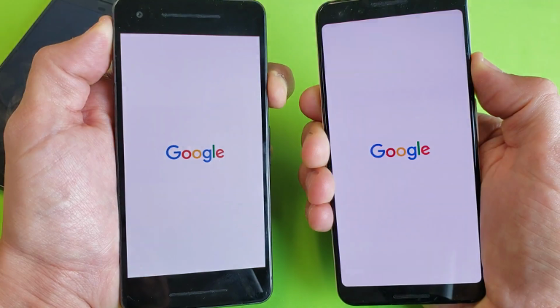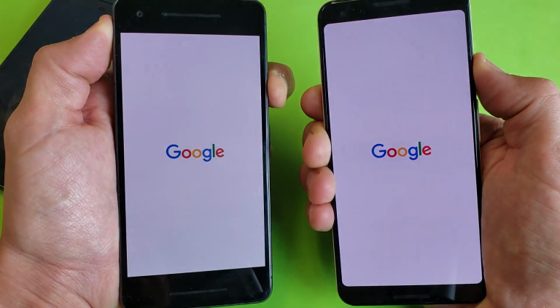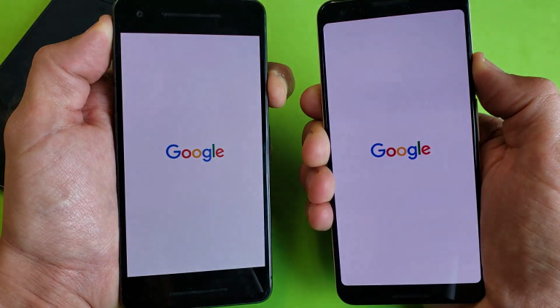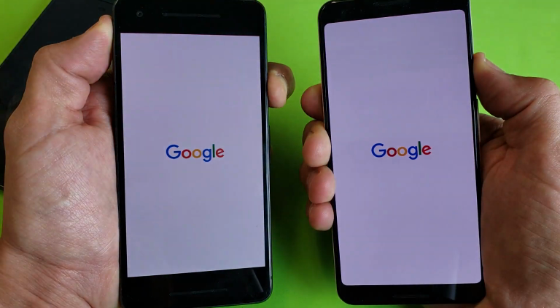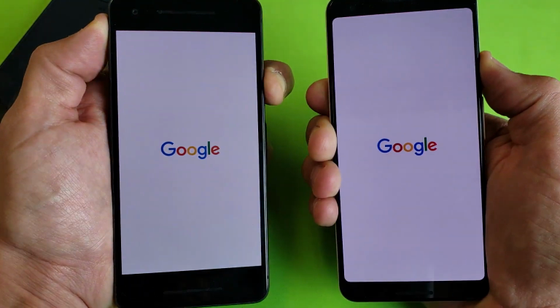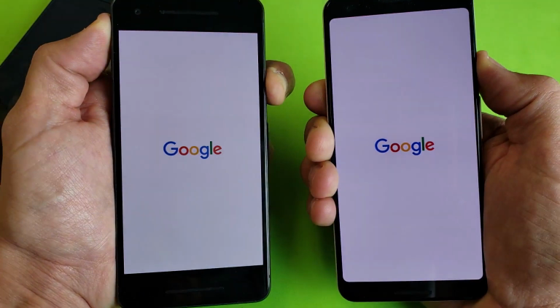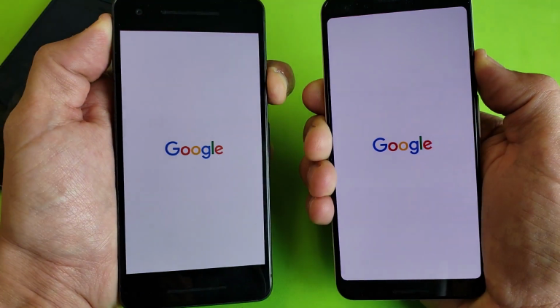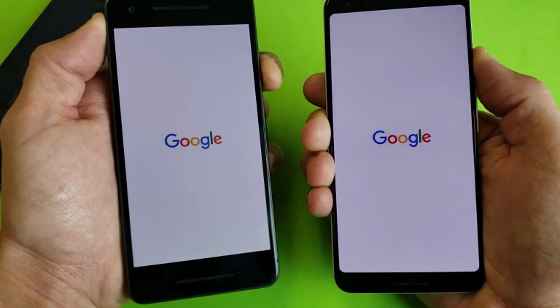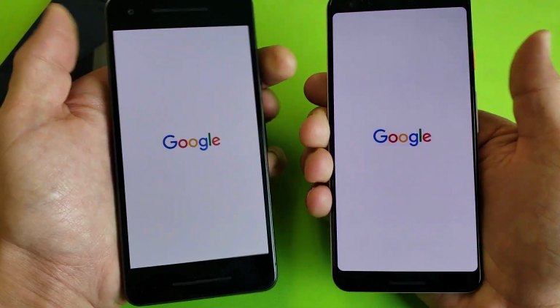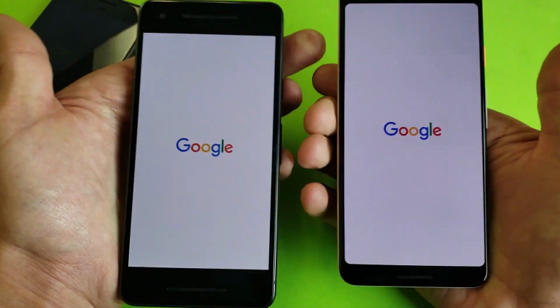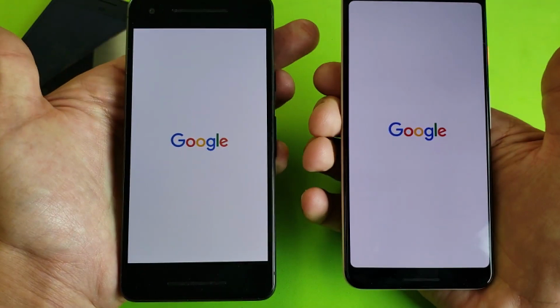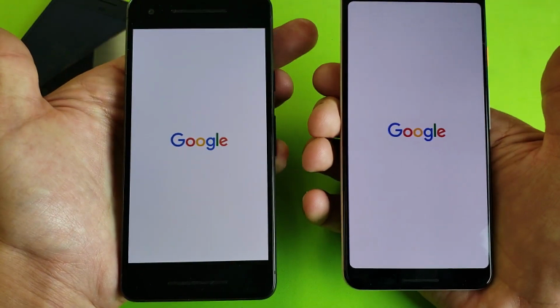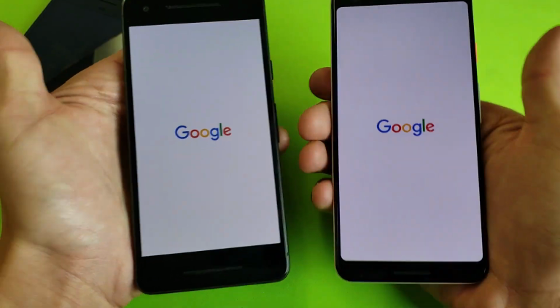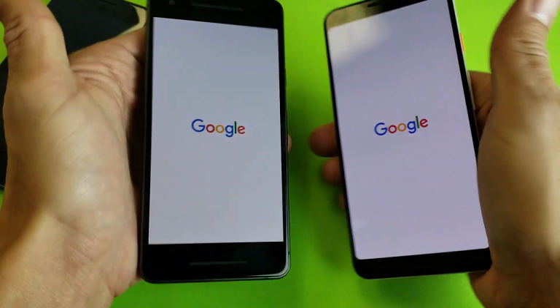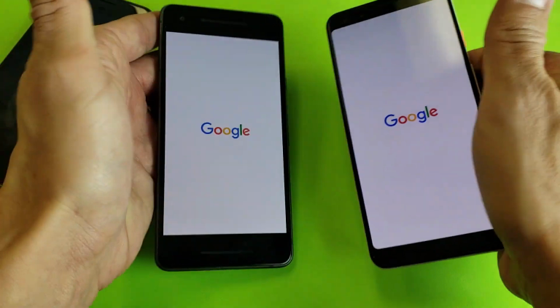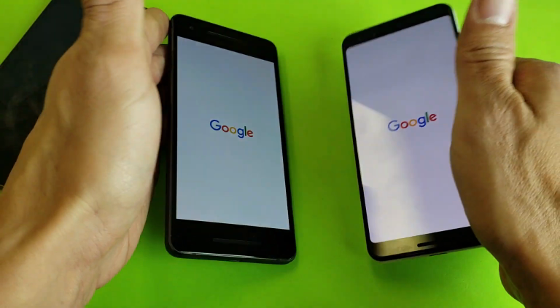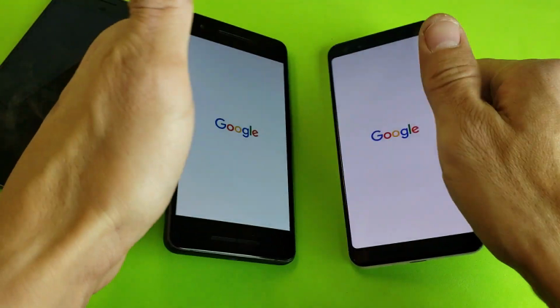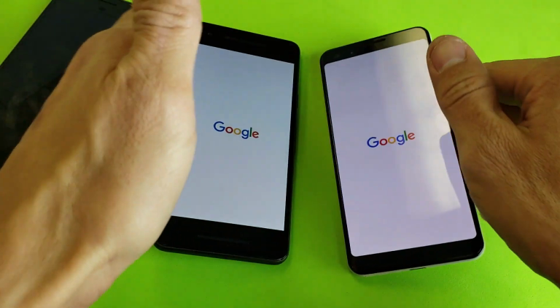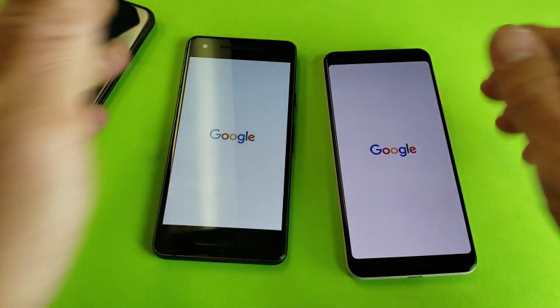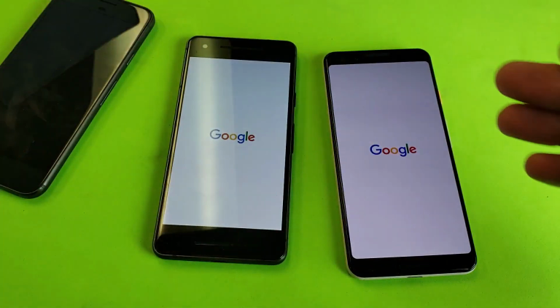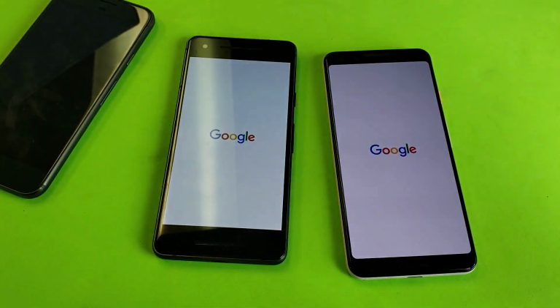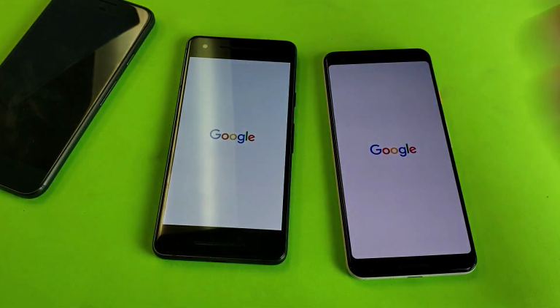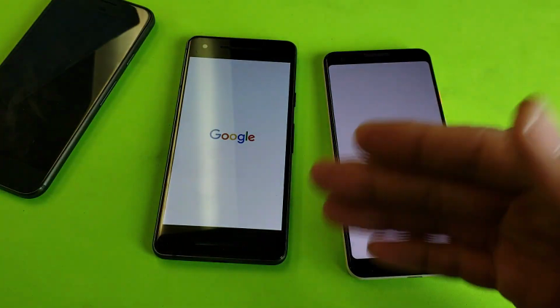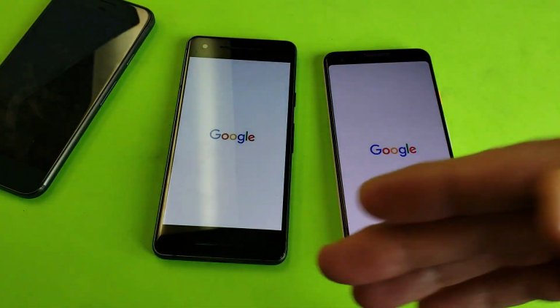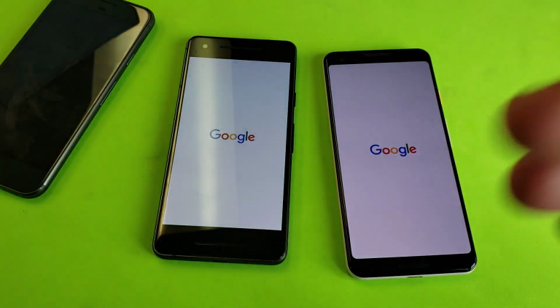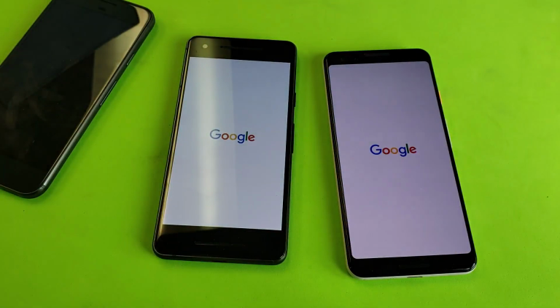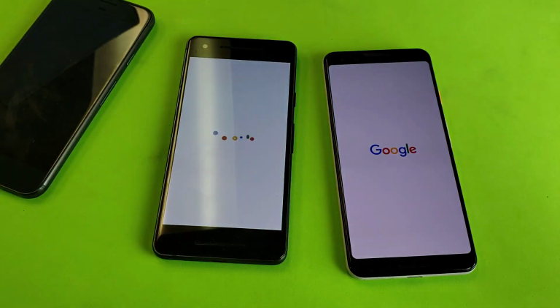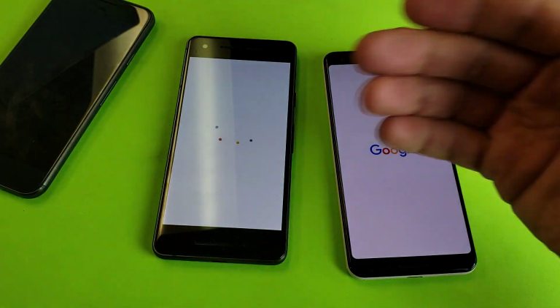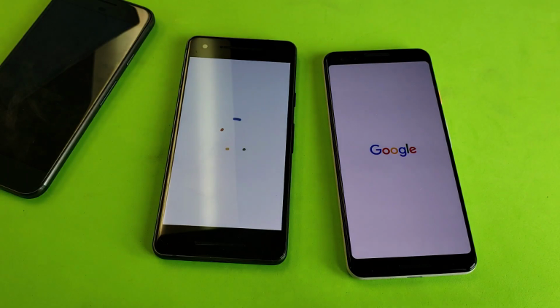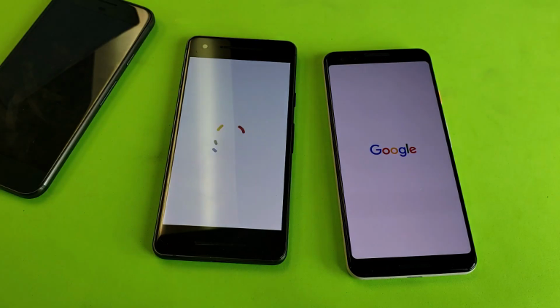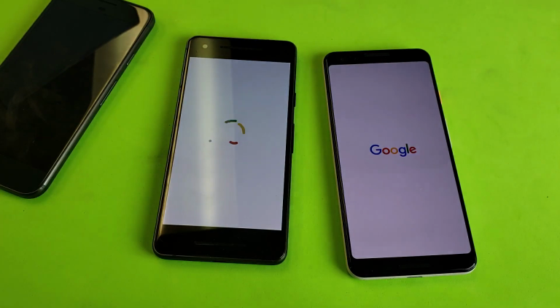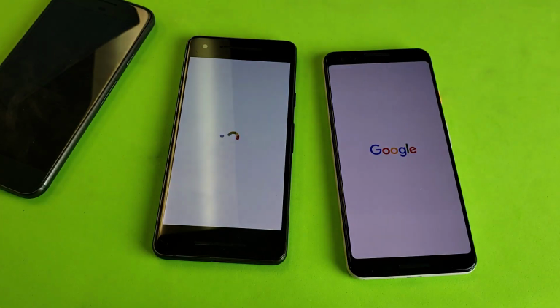Just keep holding it and there you go — the Google logo appears. Now you can let go, and that basically did a forced restart.